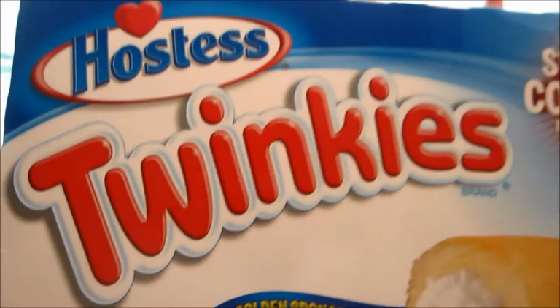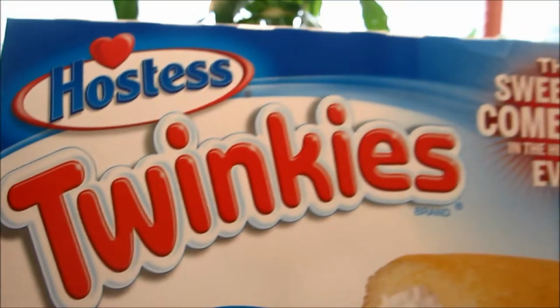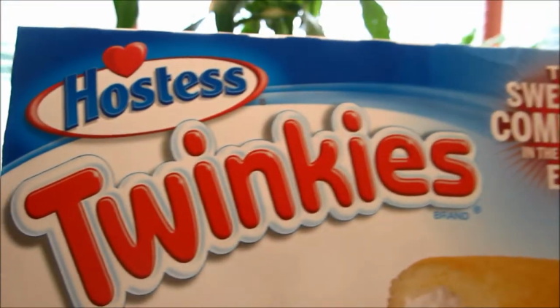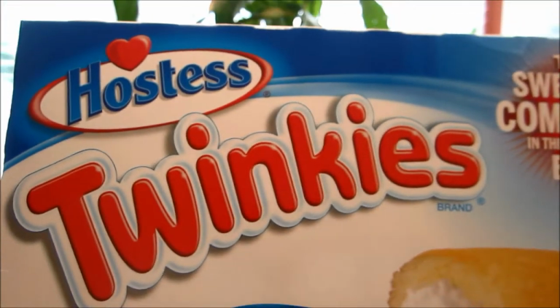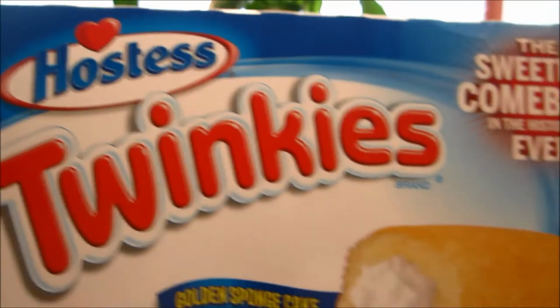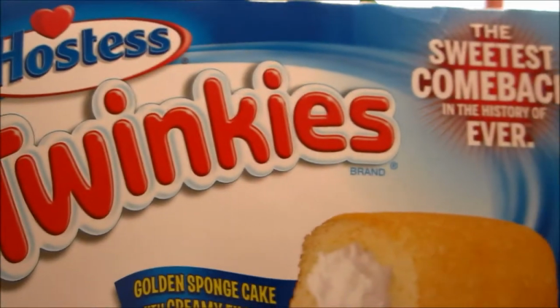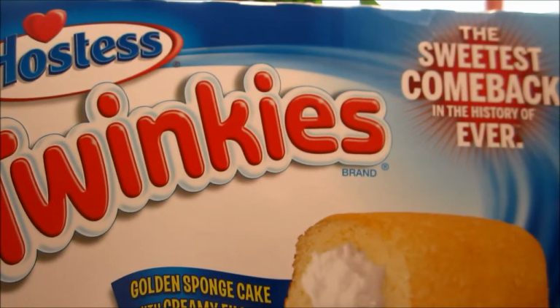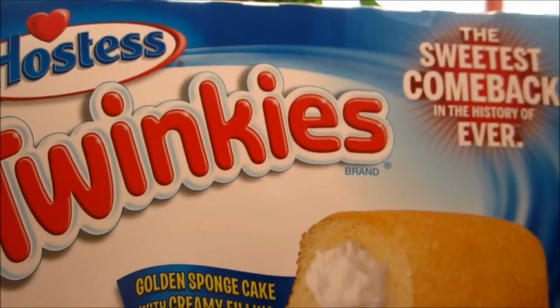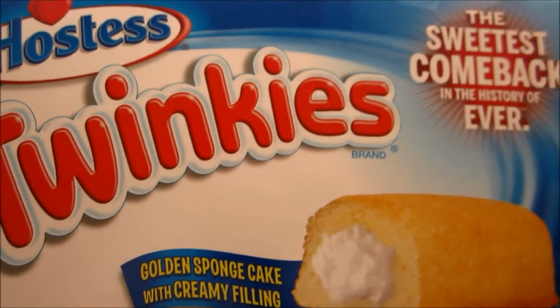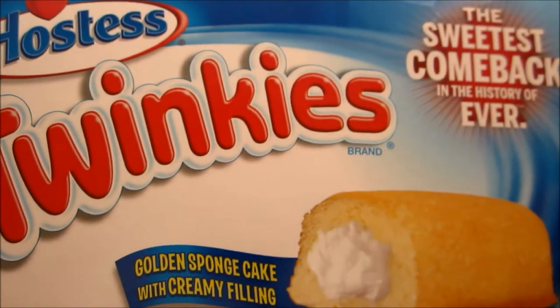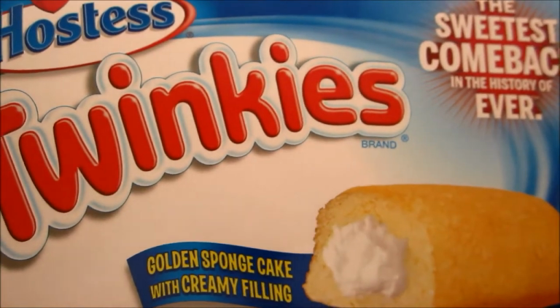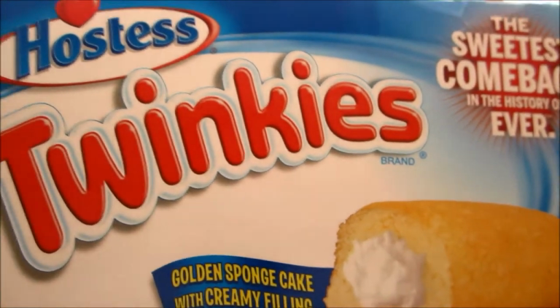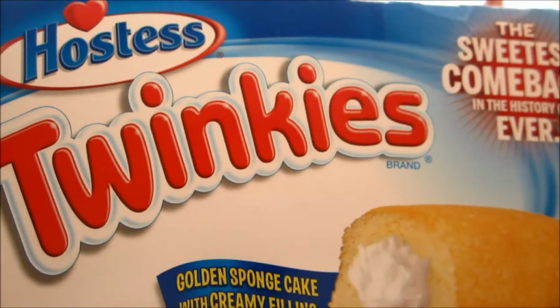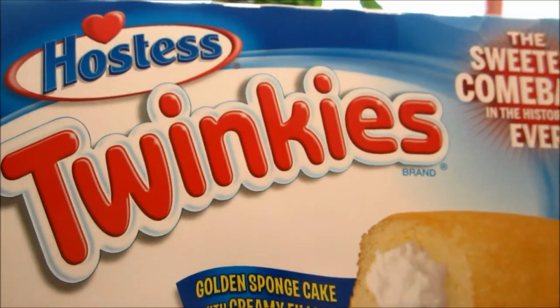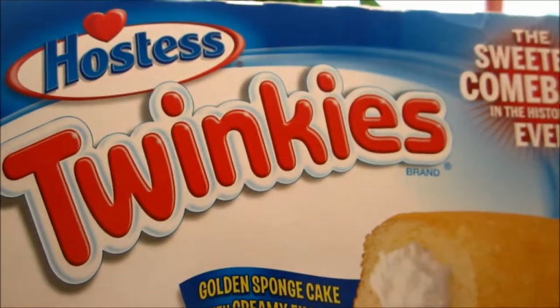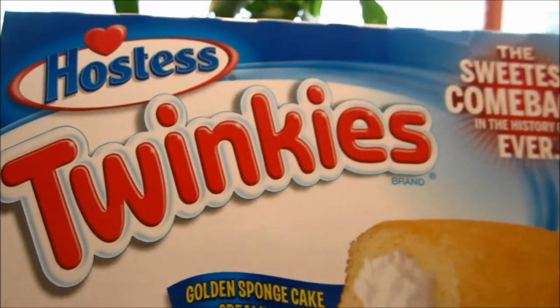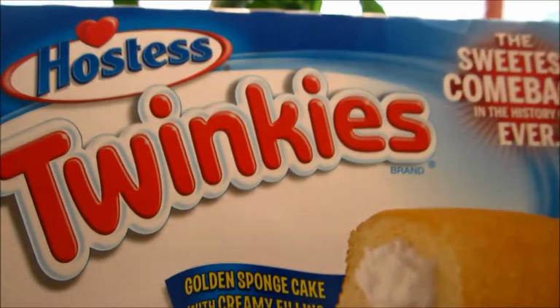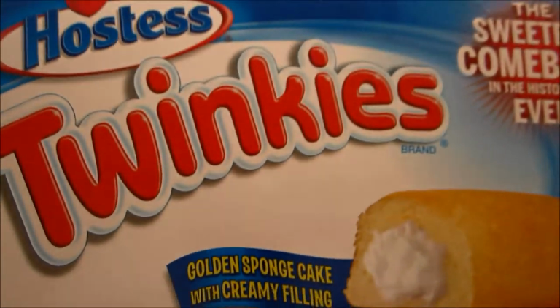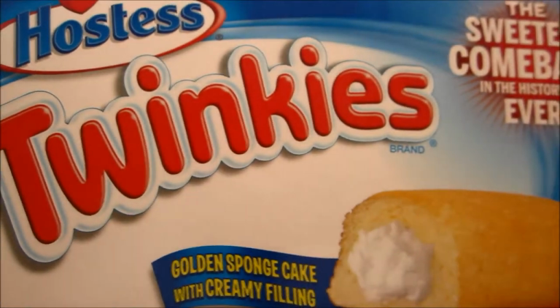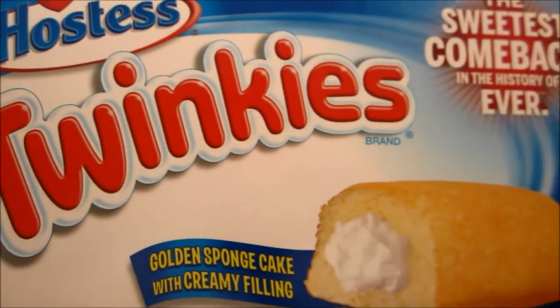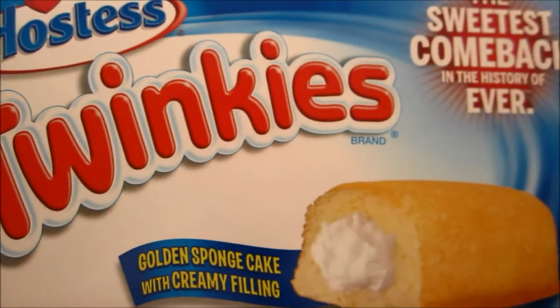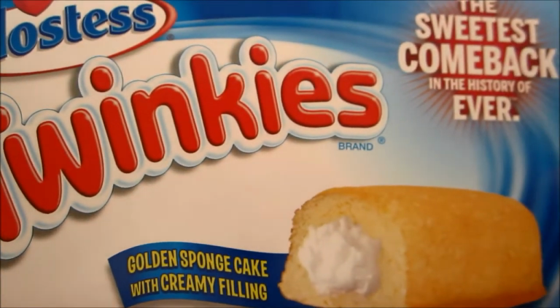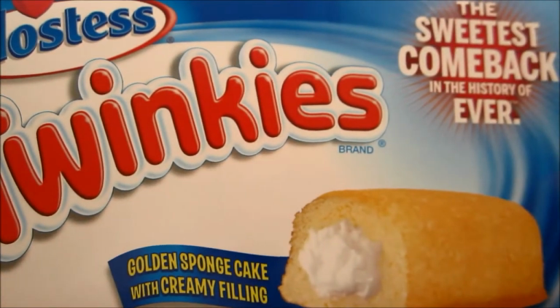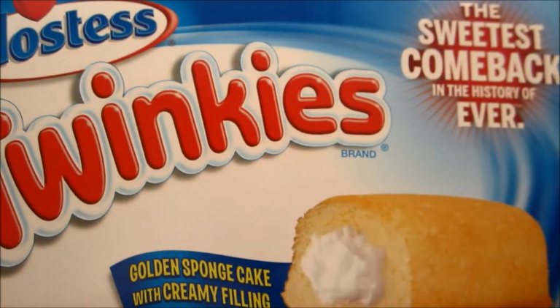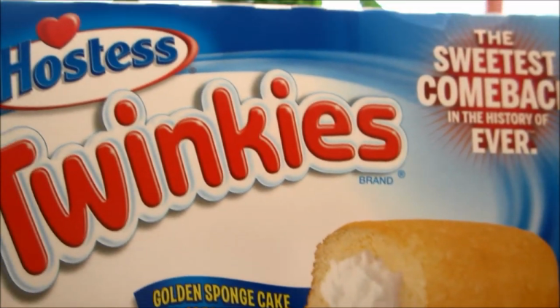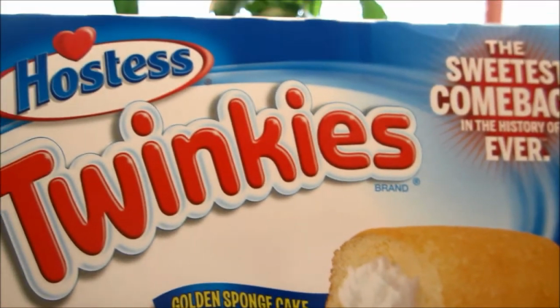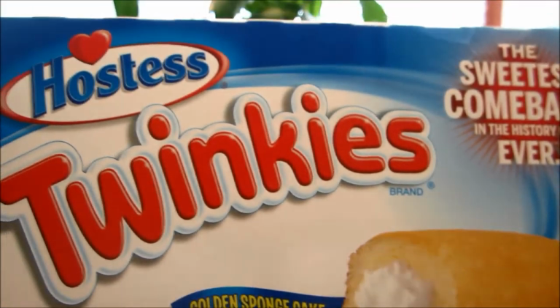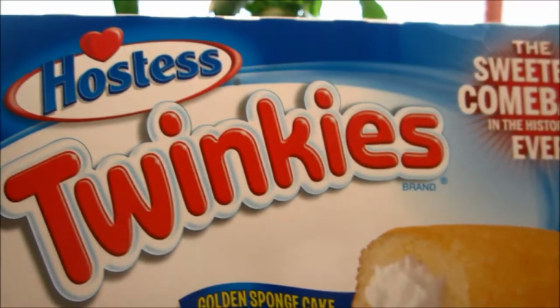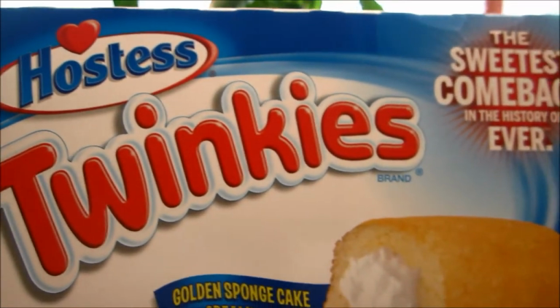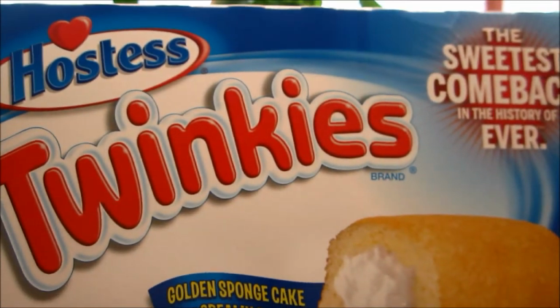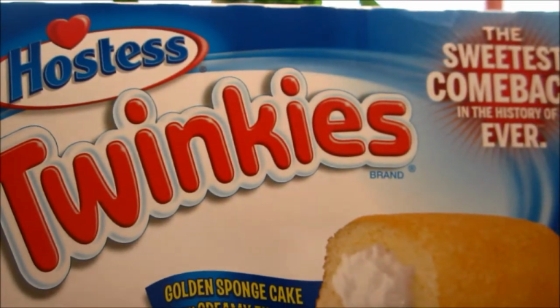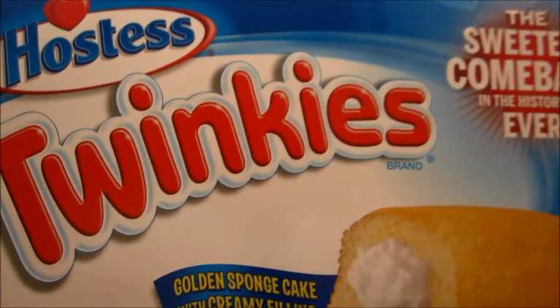I have not had one of these in years, so I'm curious to see if they taste like they used to from this new company that took over.